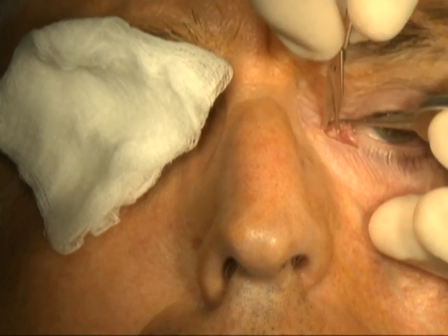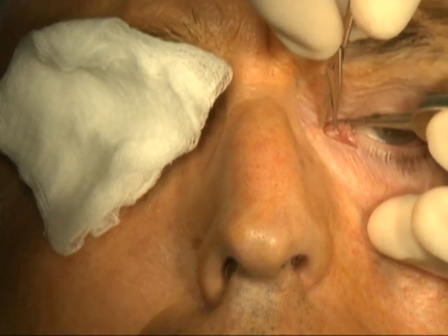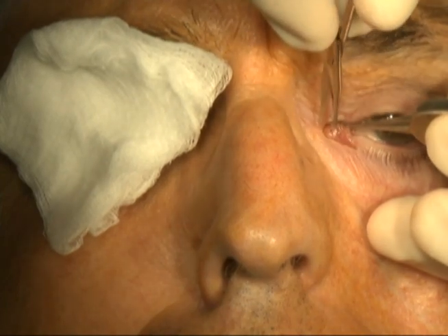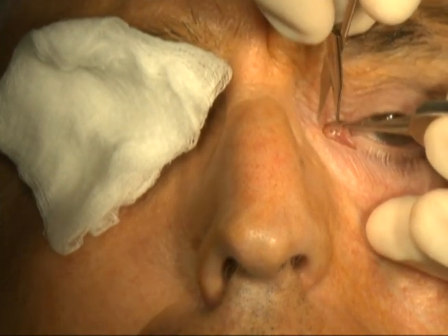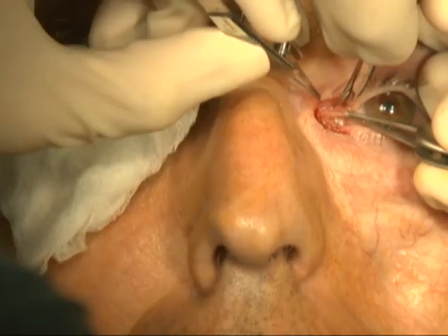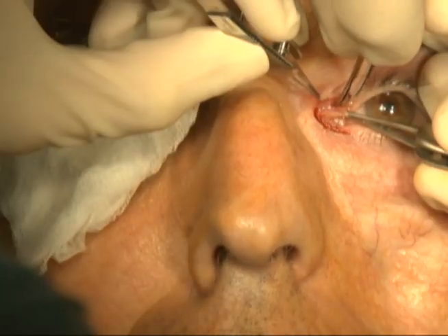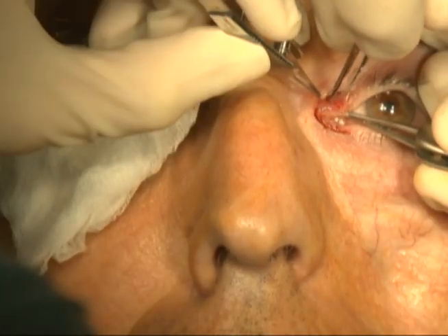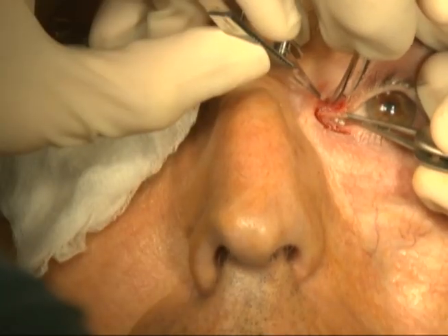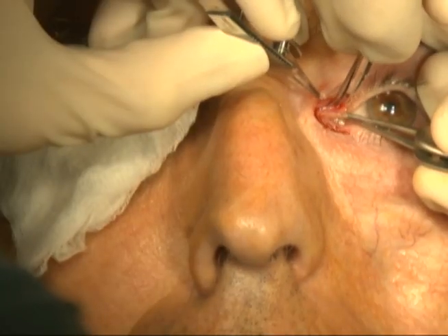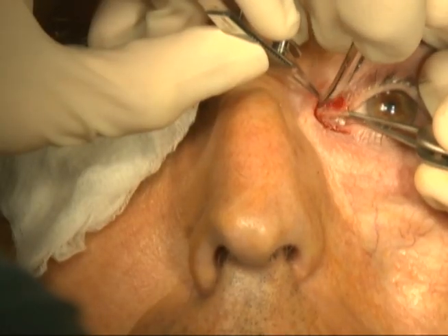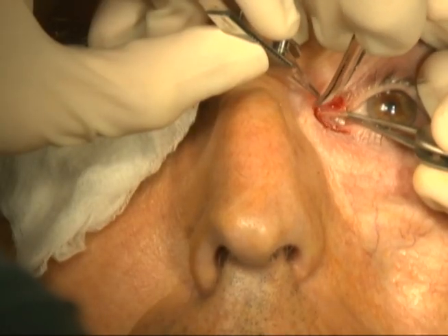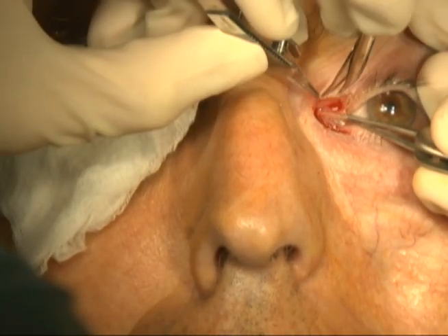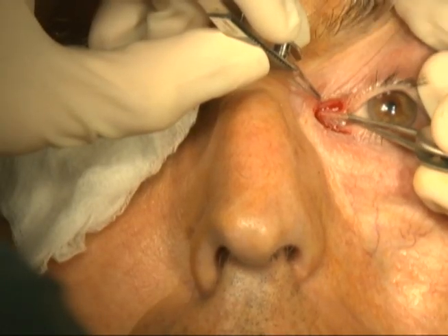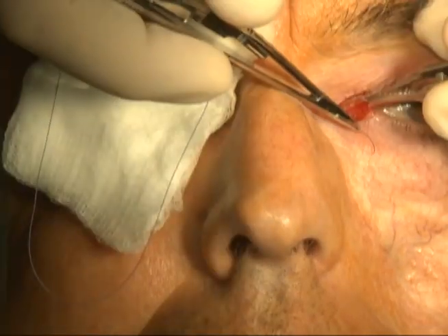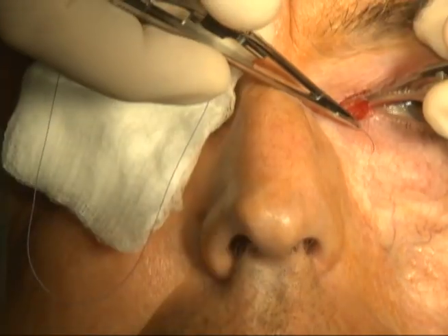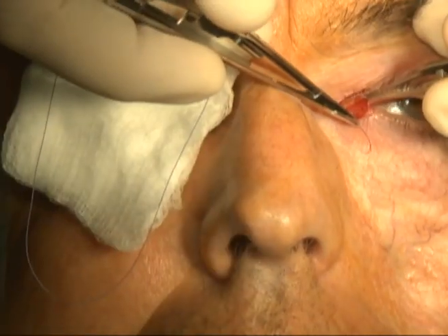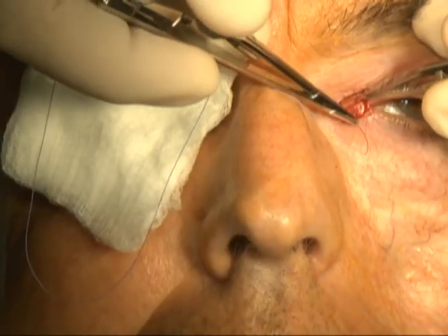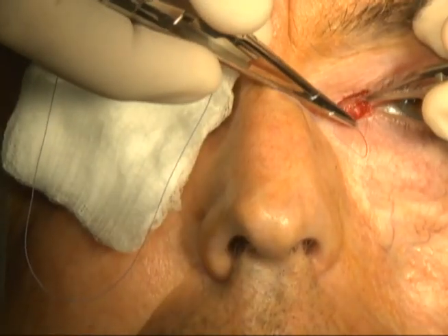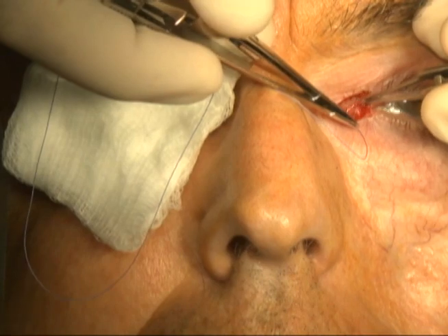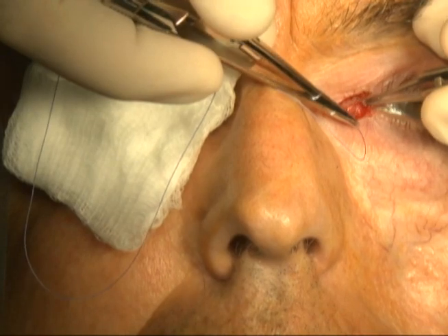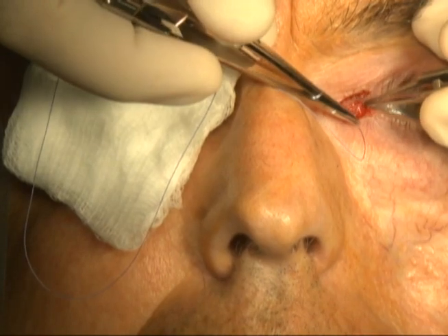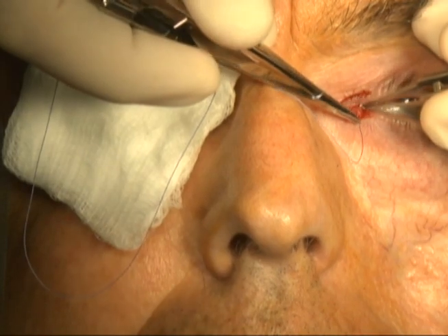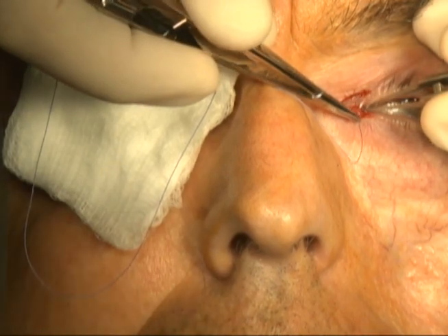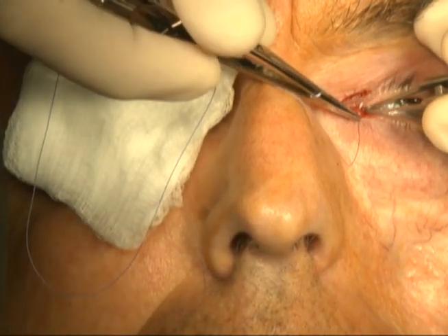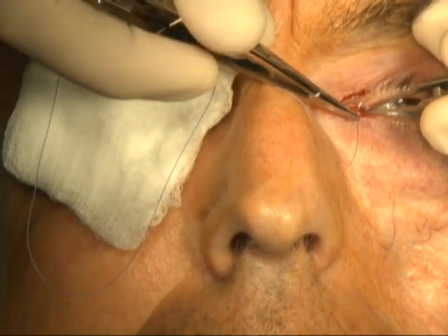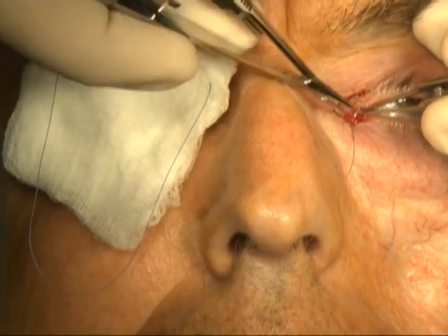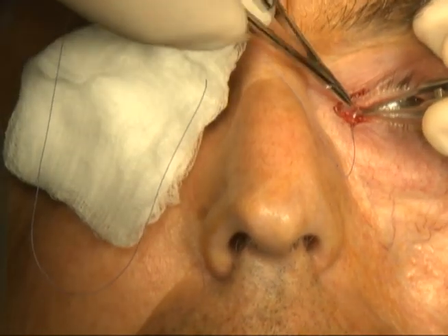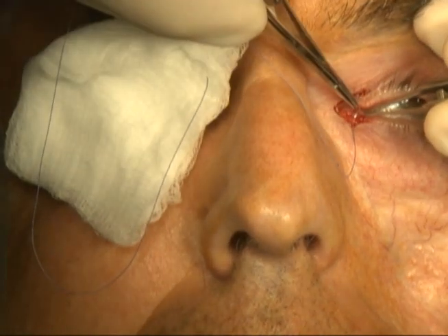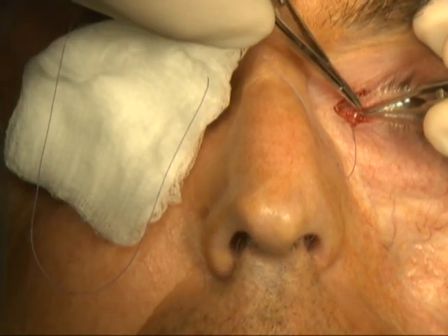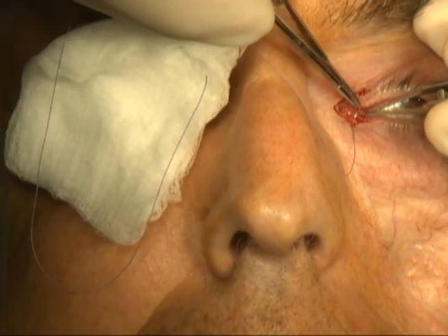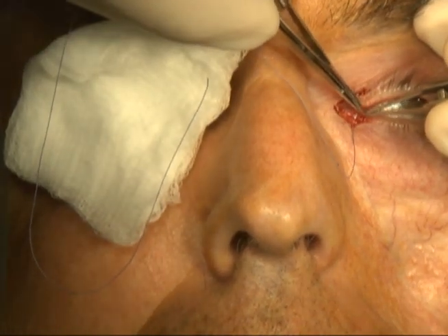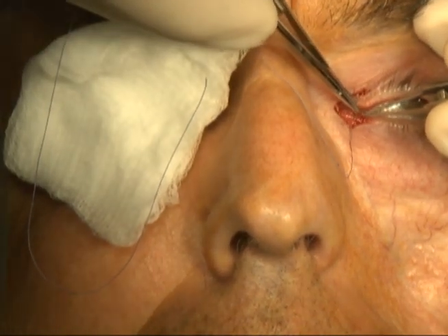Dissection is then carried out between the anterior and posterior lamella along the length of the incisions with Westcott scissors.